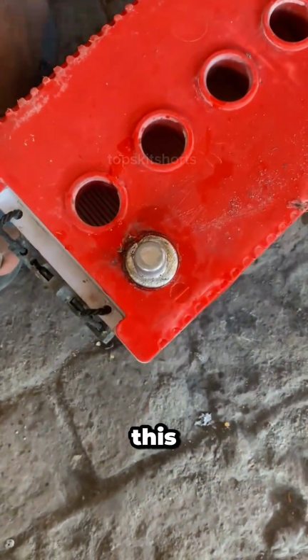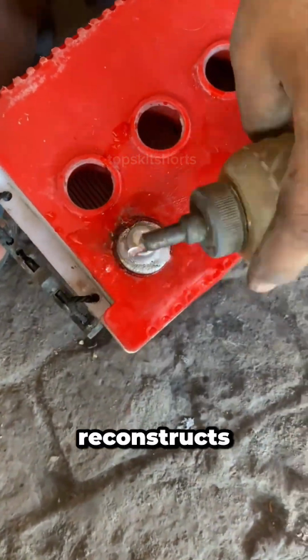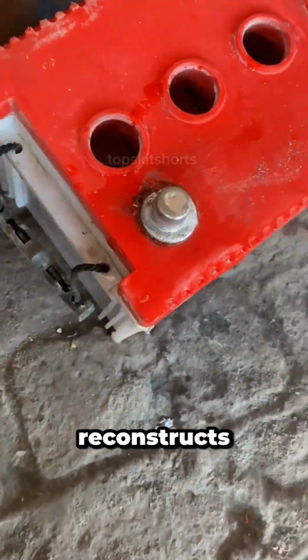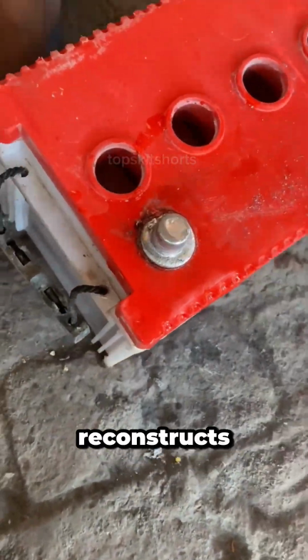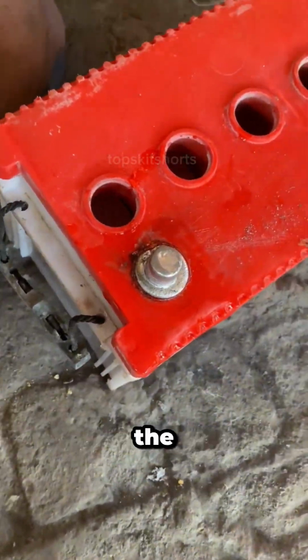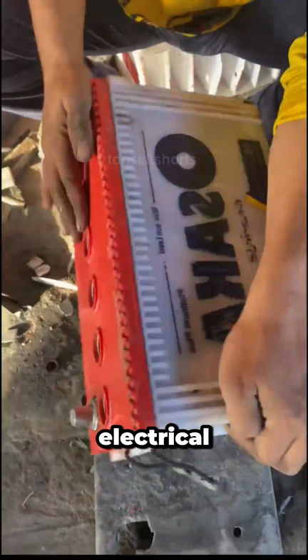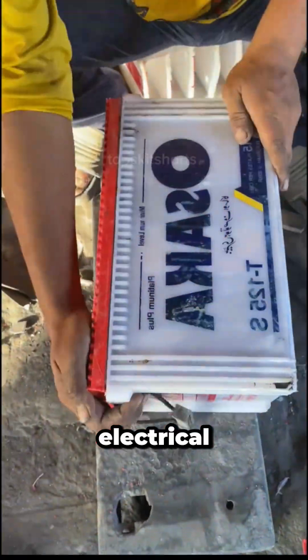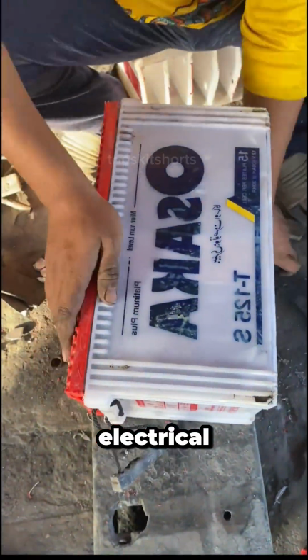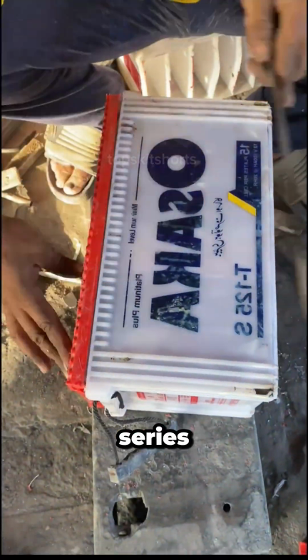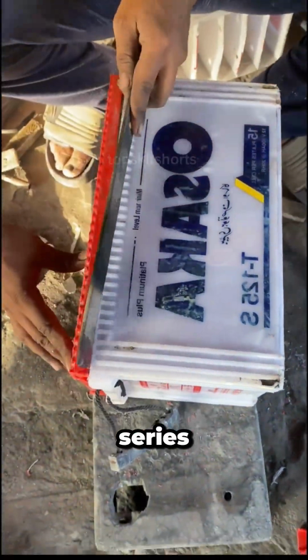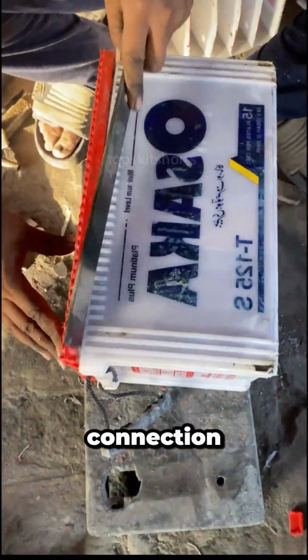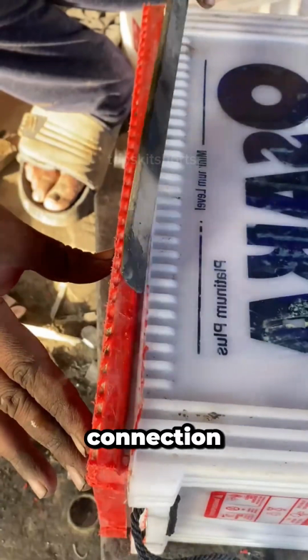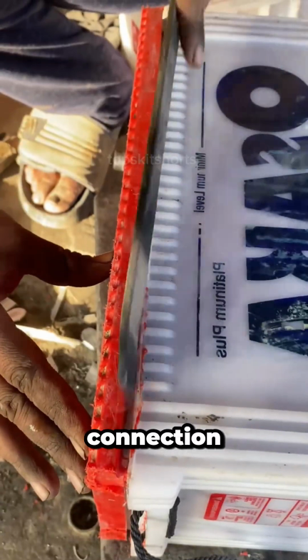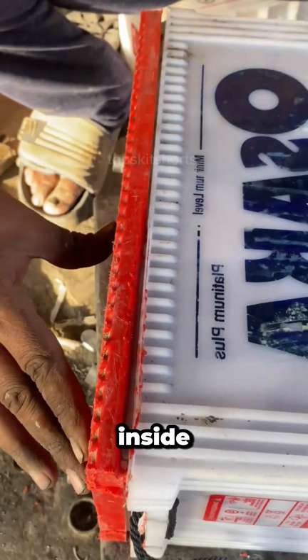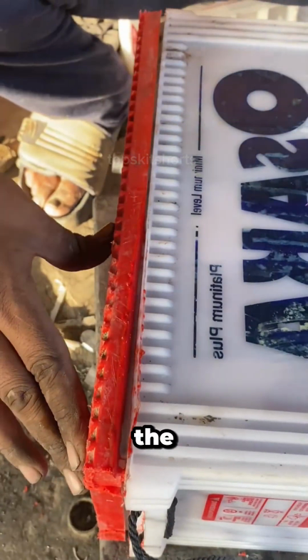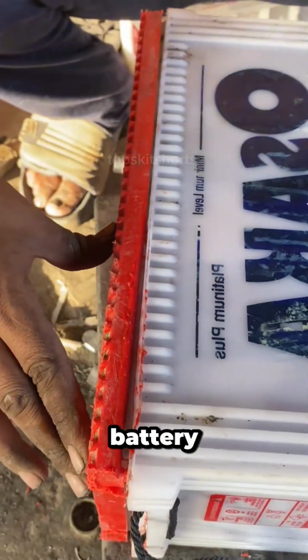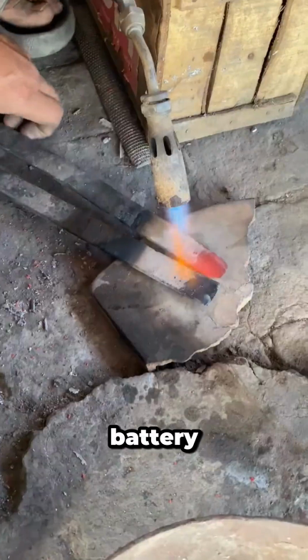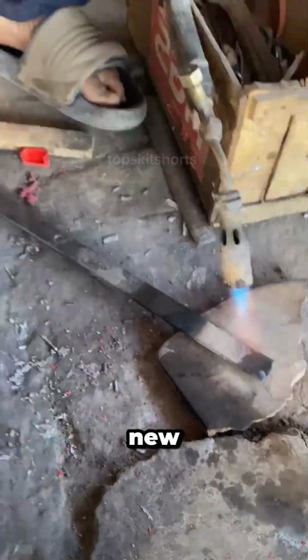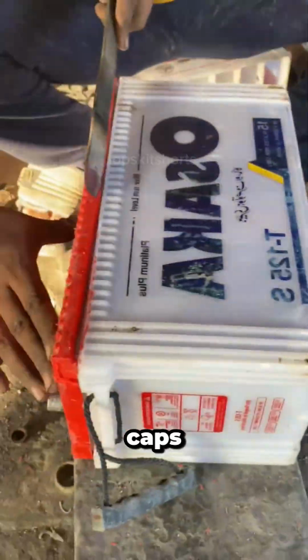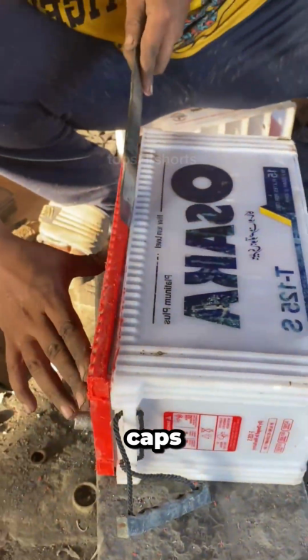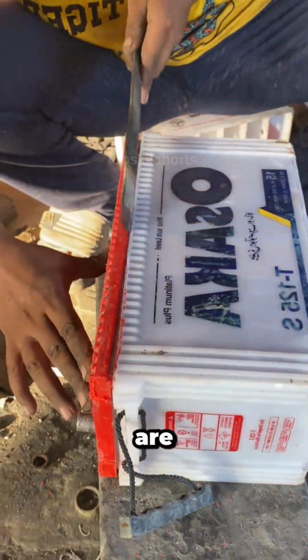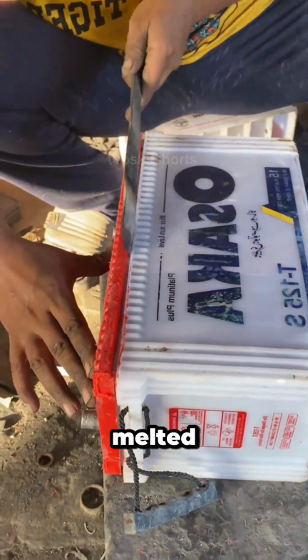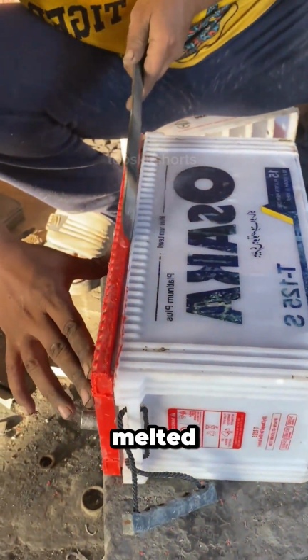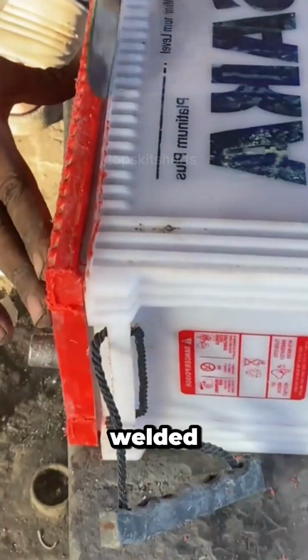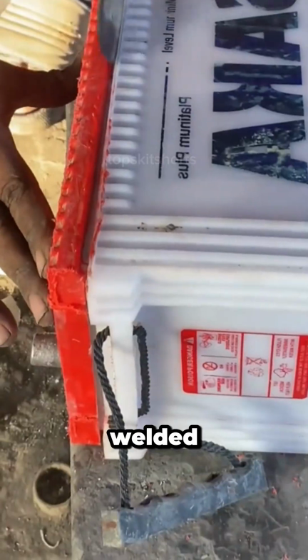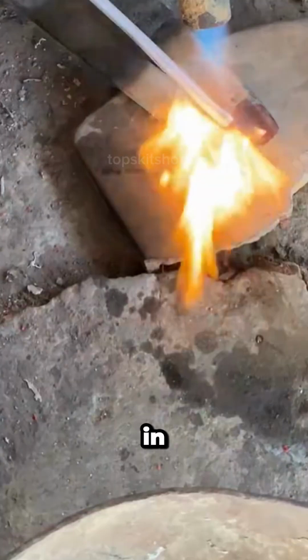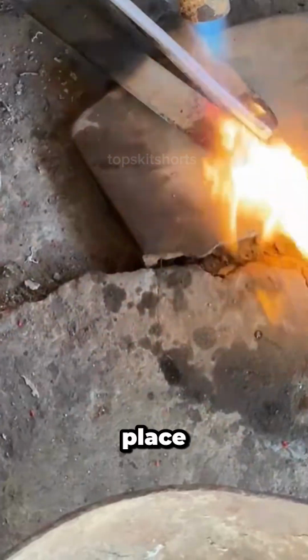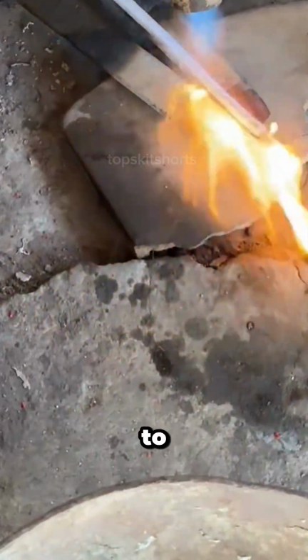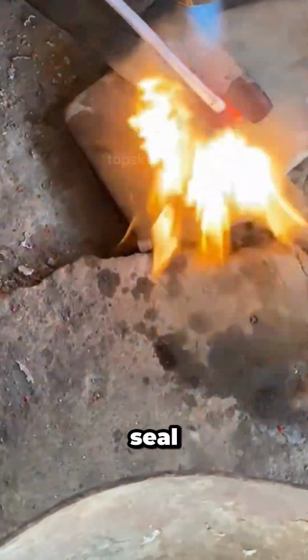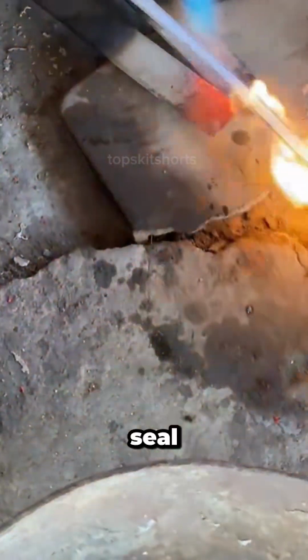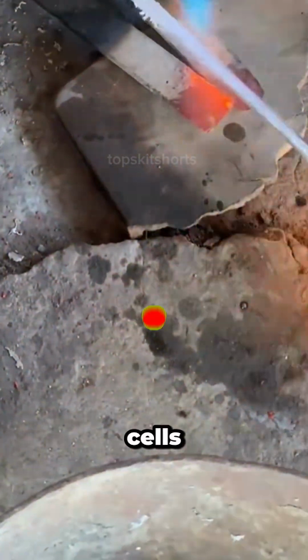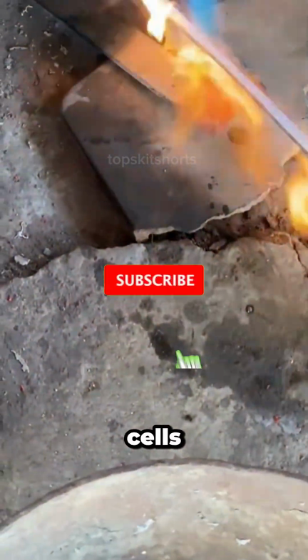This reconstructs the electrical series connection inside the battery. The new caps are then melted and welded in place to seal the cells.